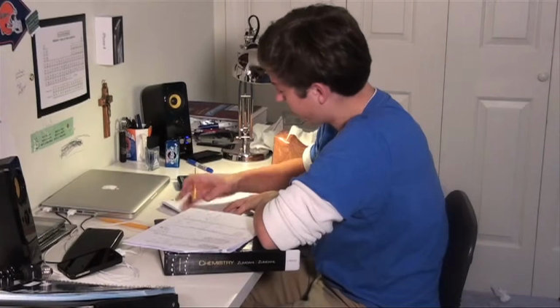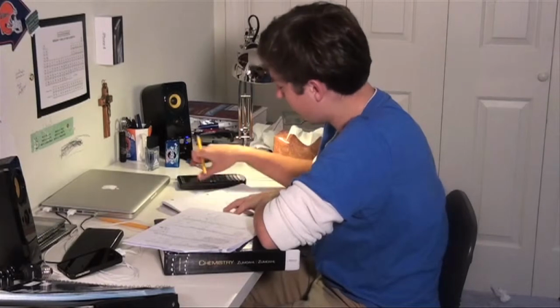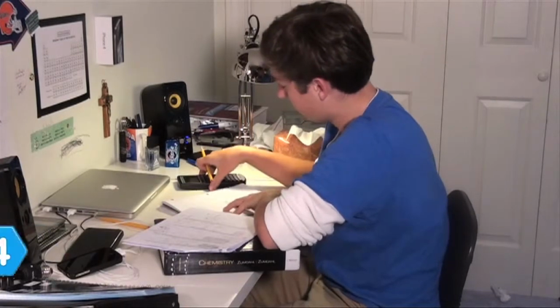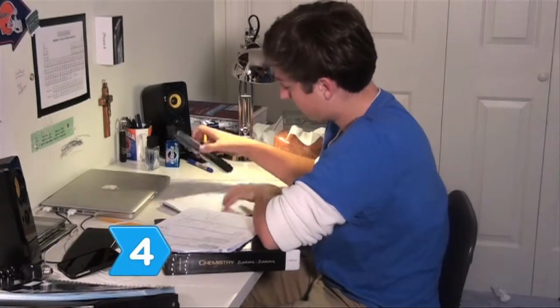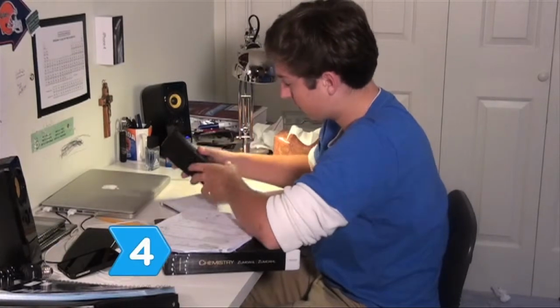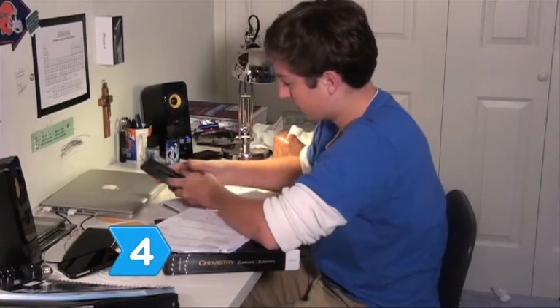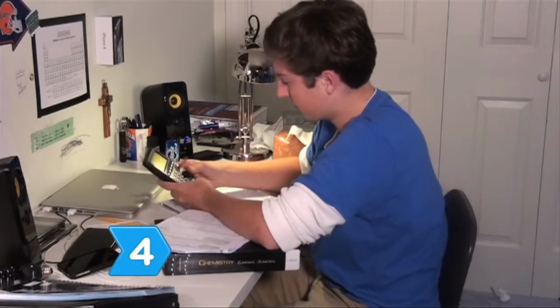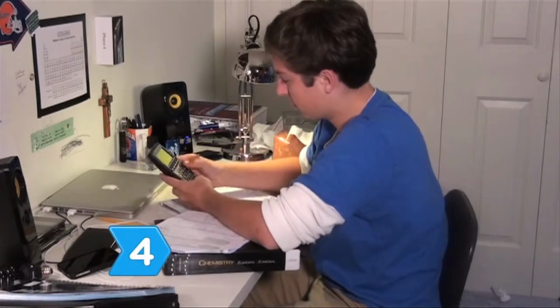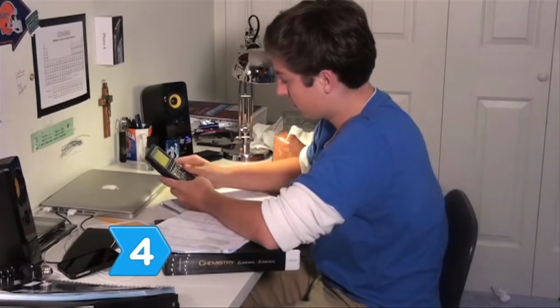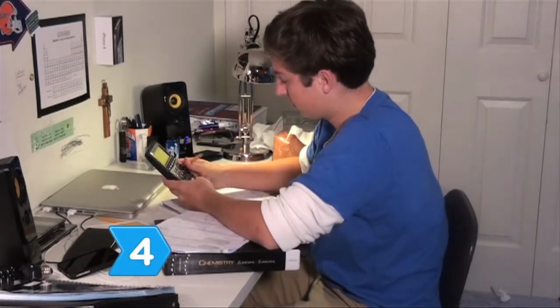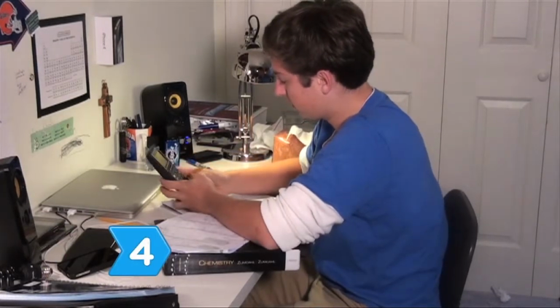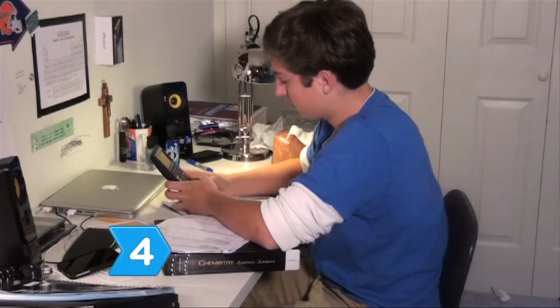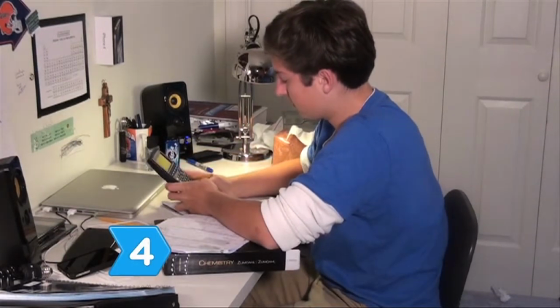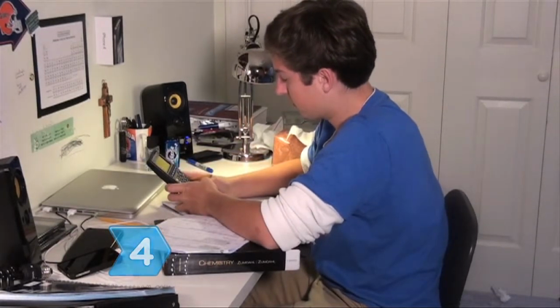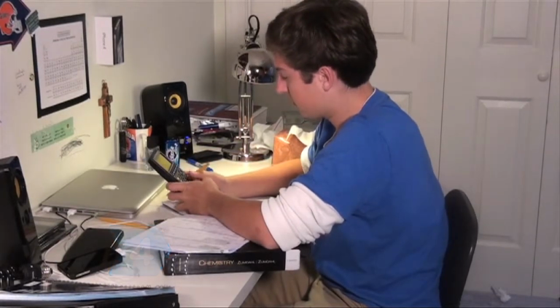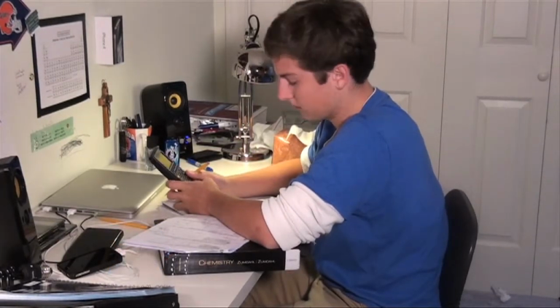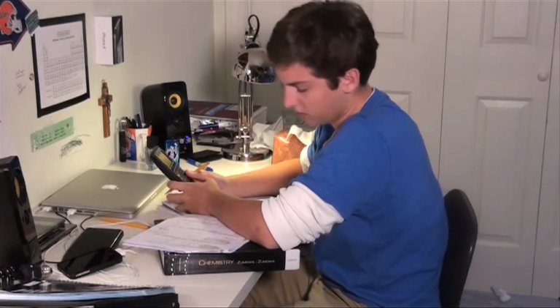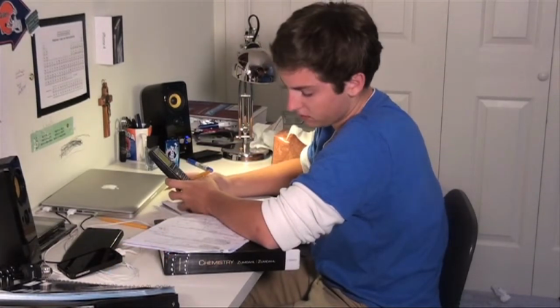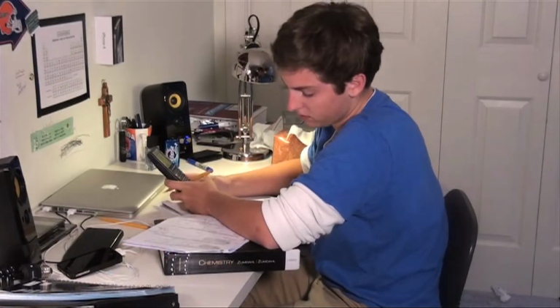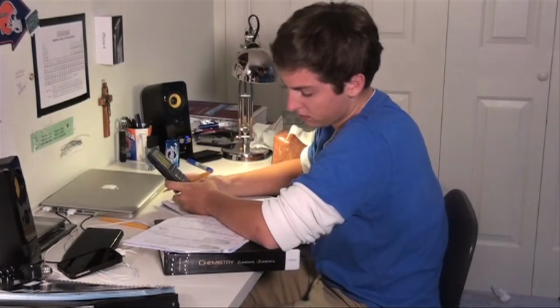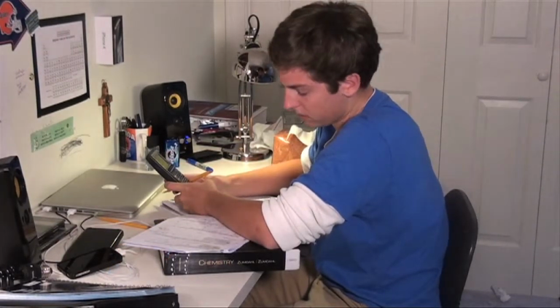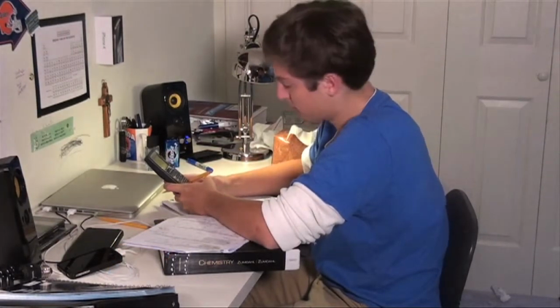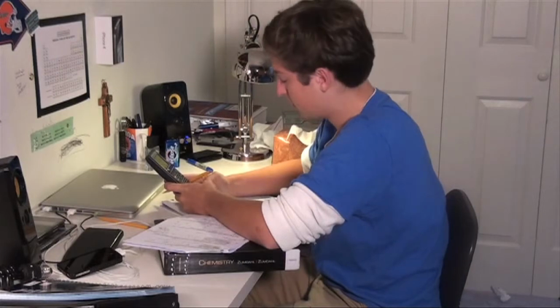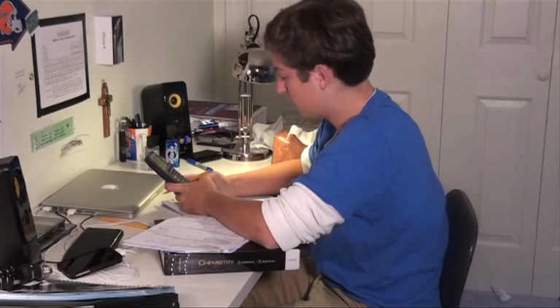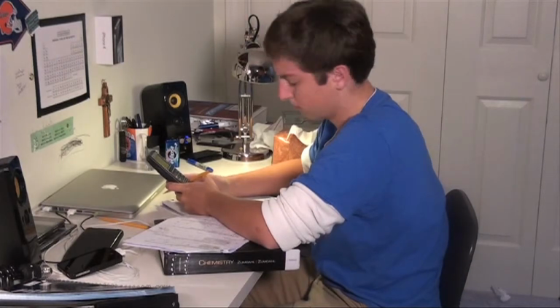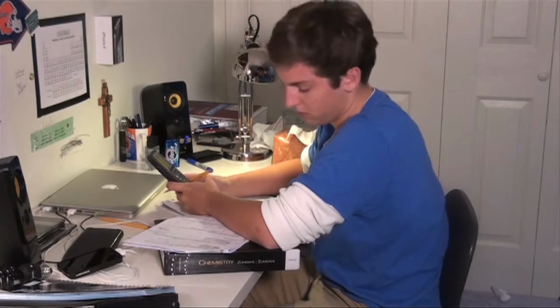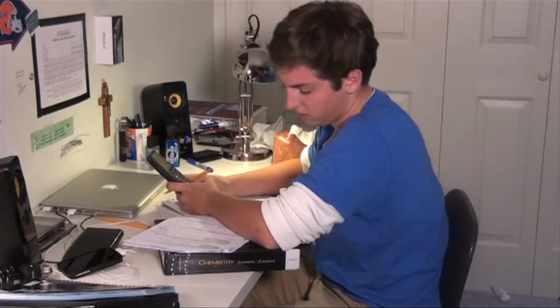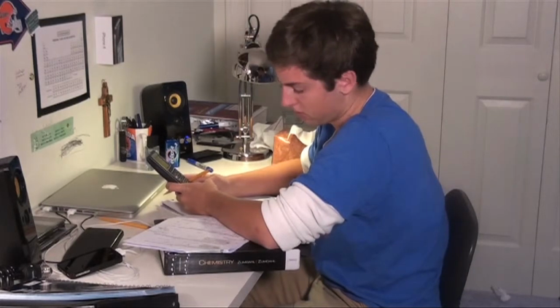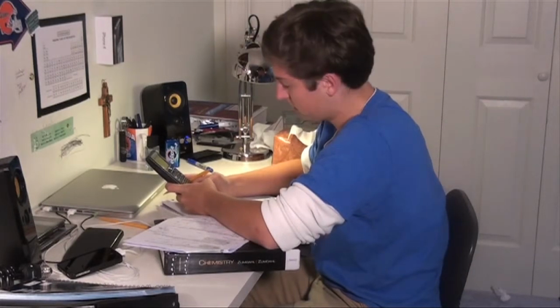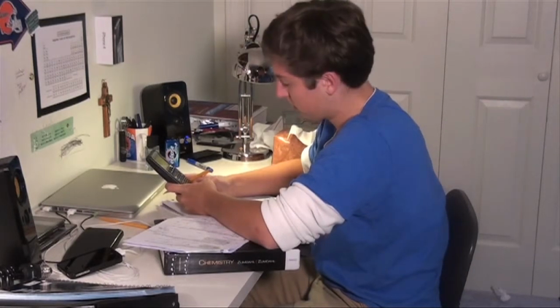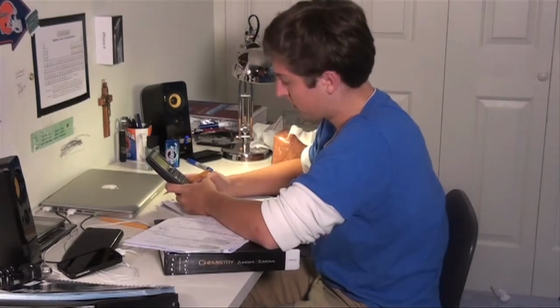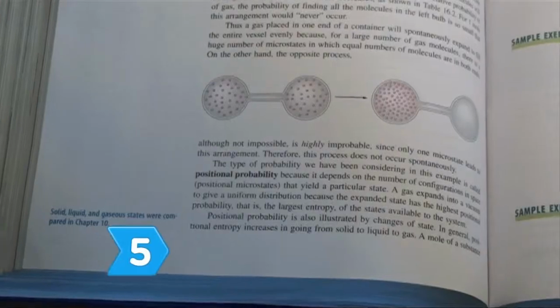Step 4. Maintain strict study times in a quiet, well-lit, comfortable place at home or at the library.